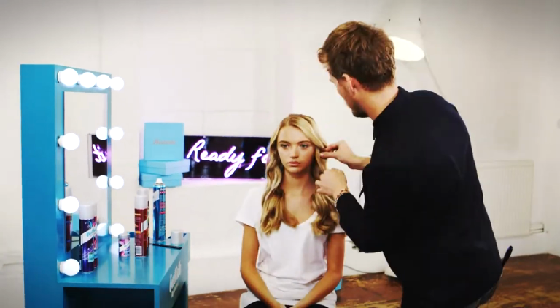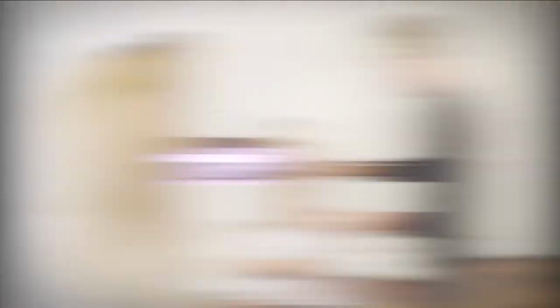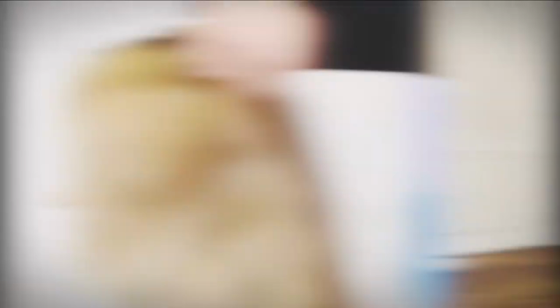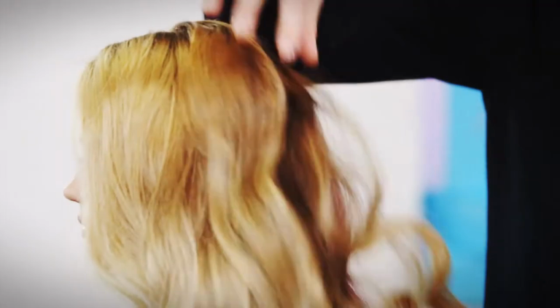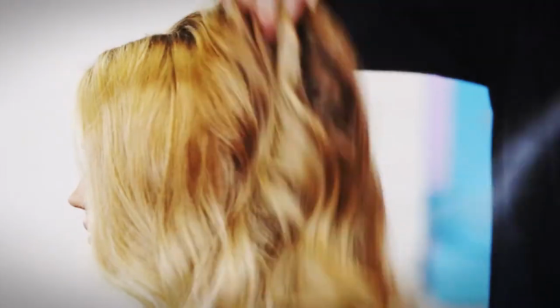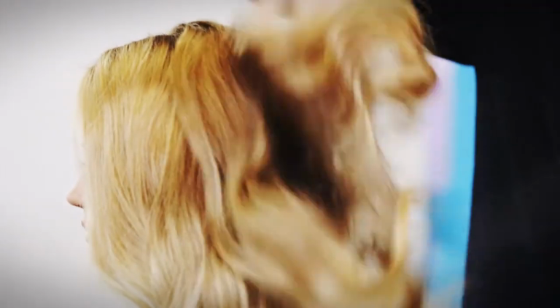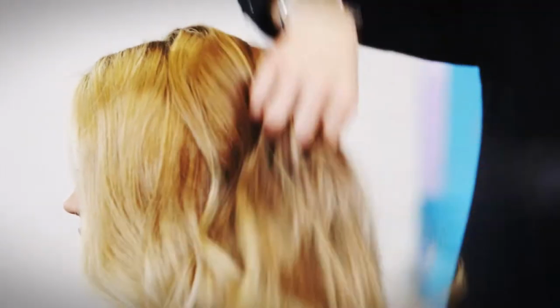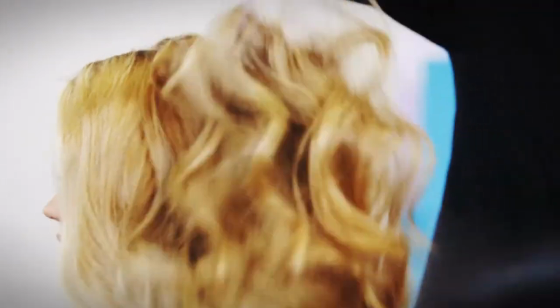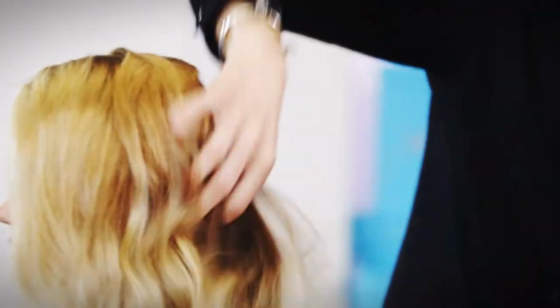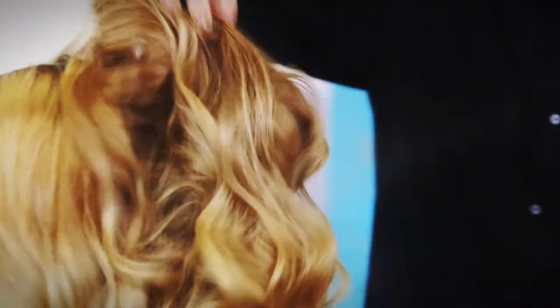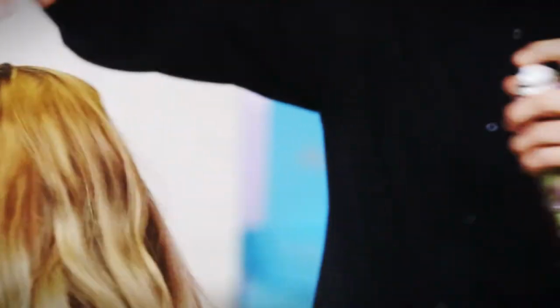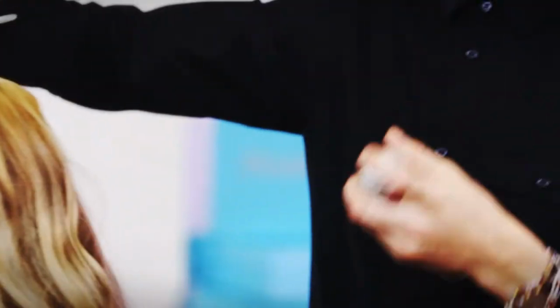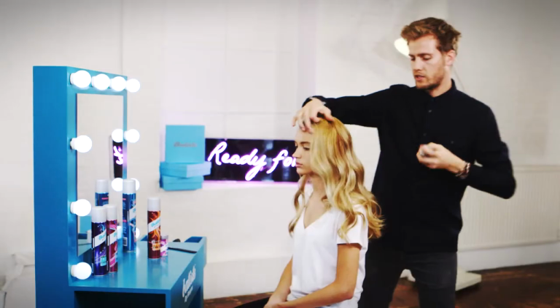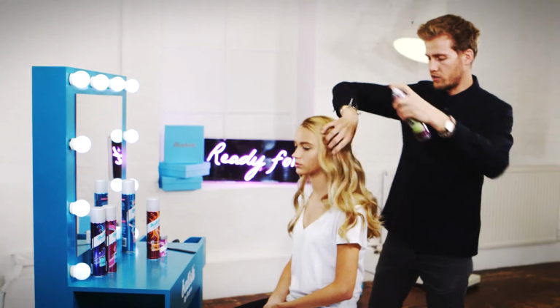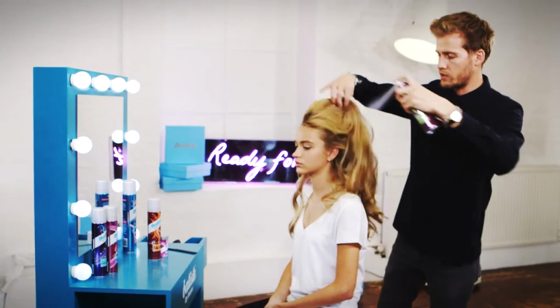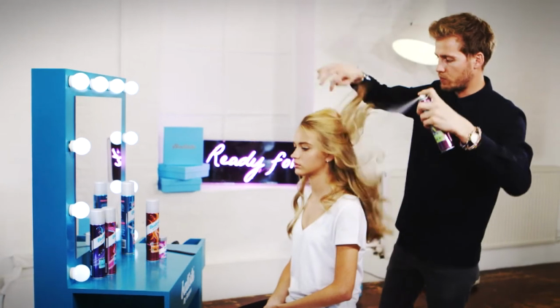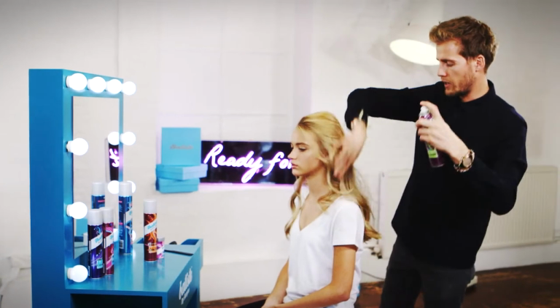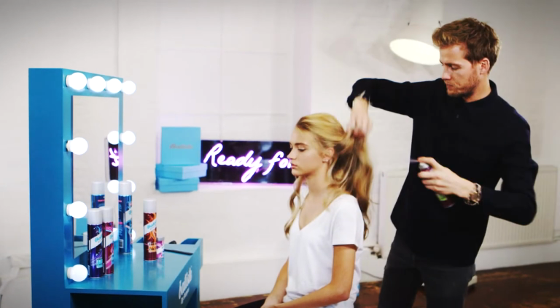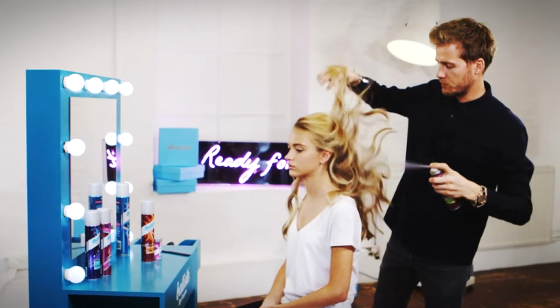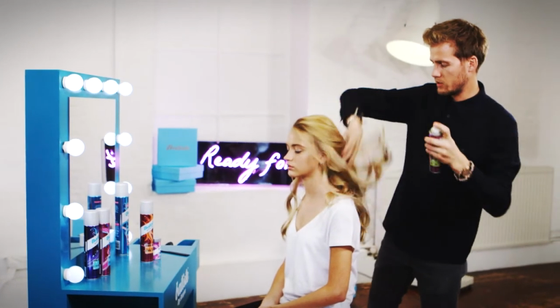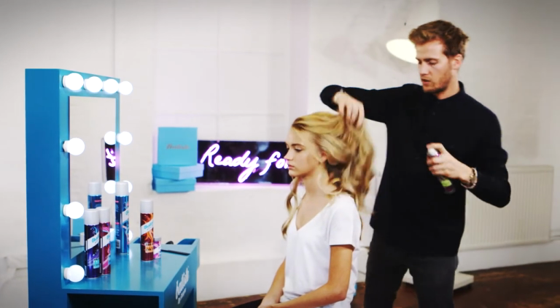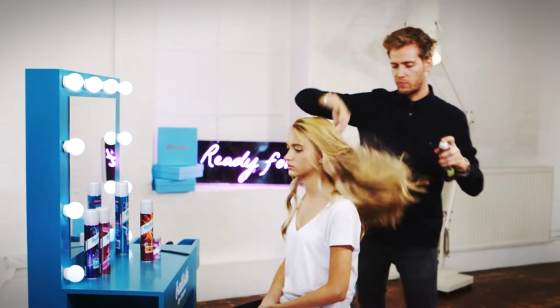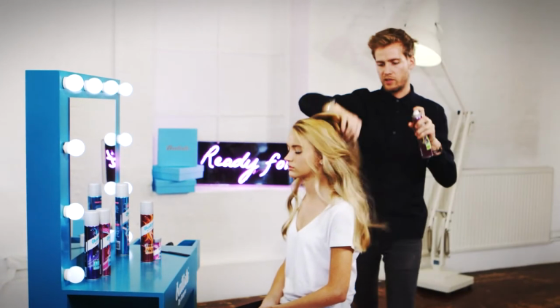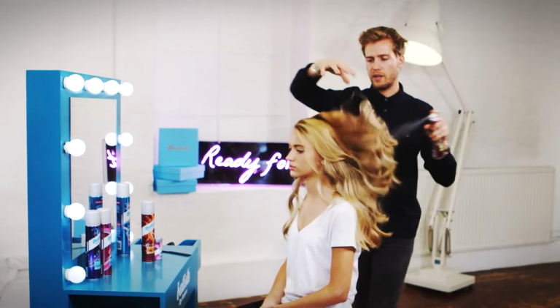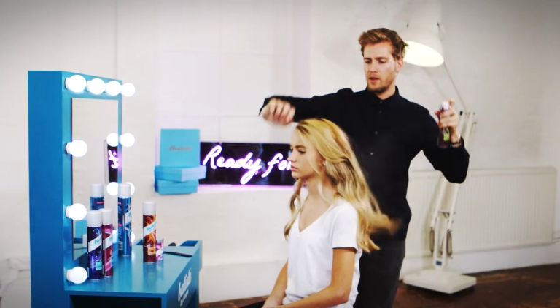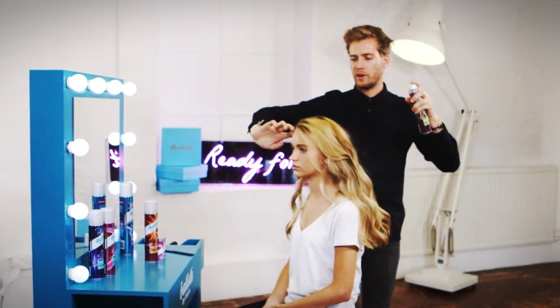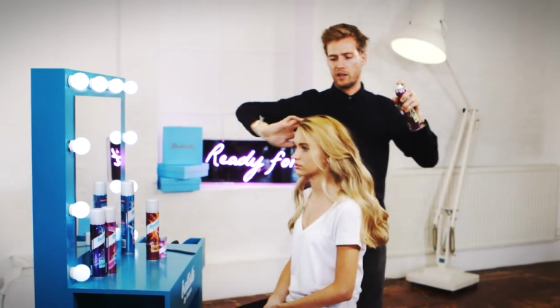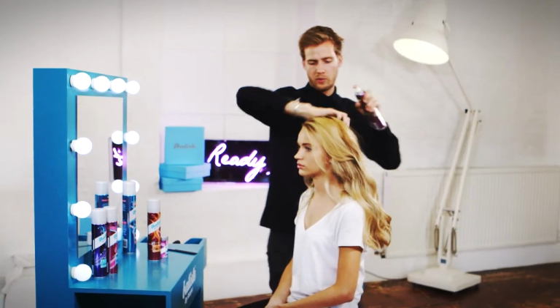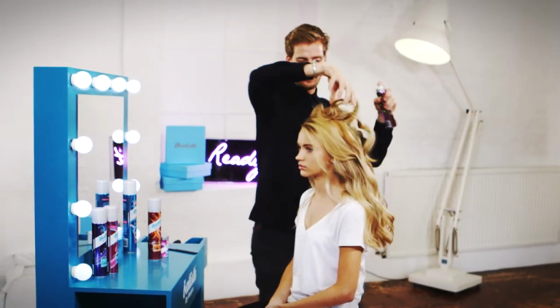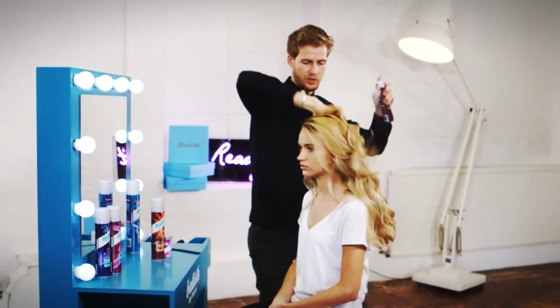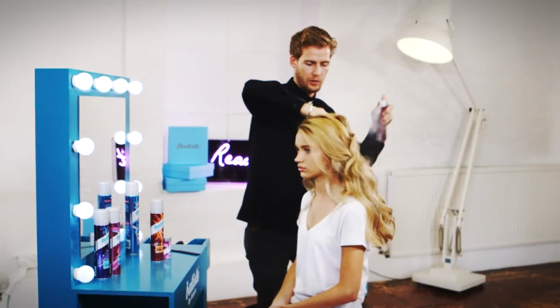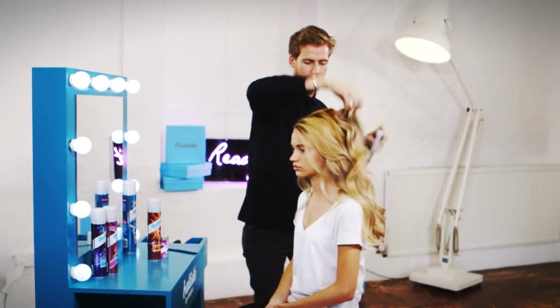Just being really generous with the texturizer spray — just get a nice bit of grit and break up all those pretty waves.